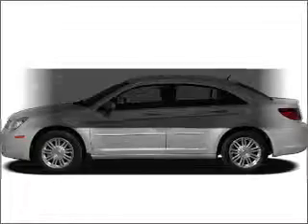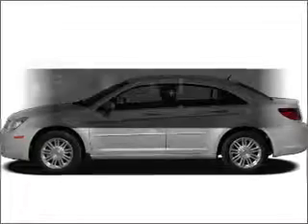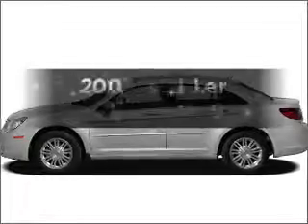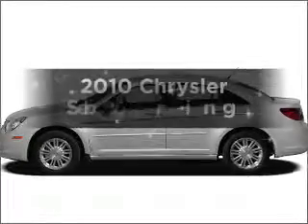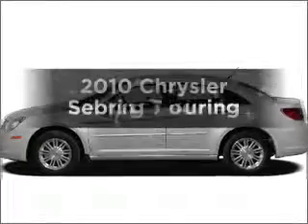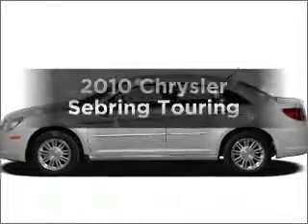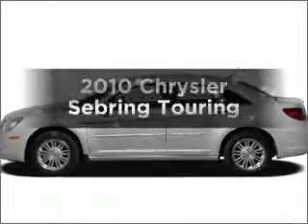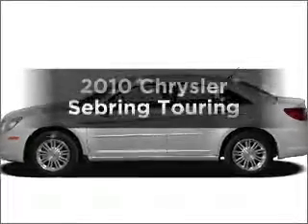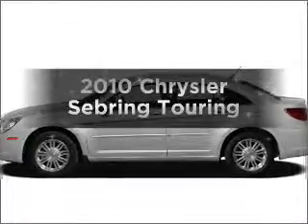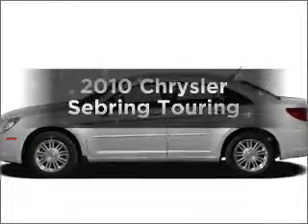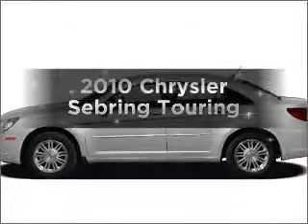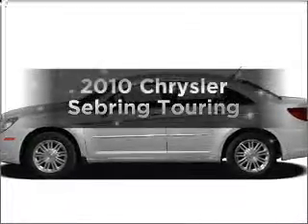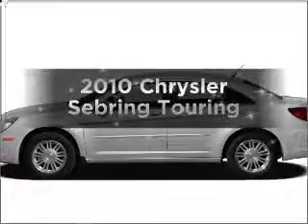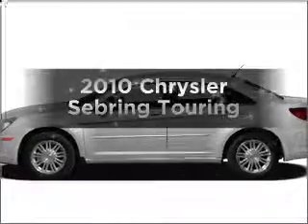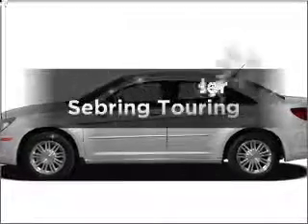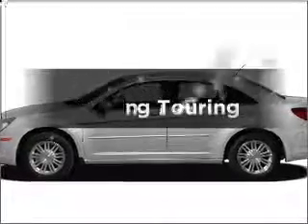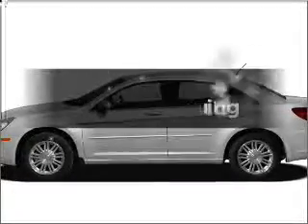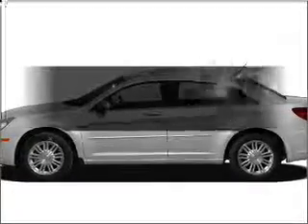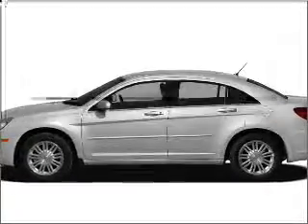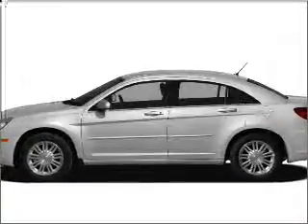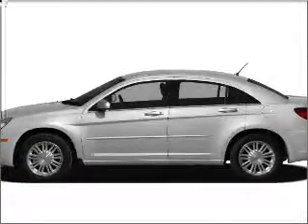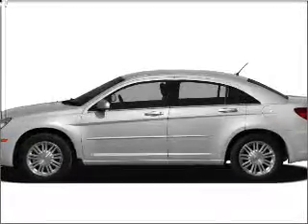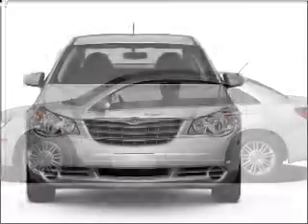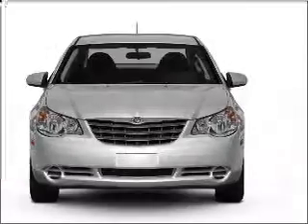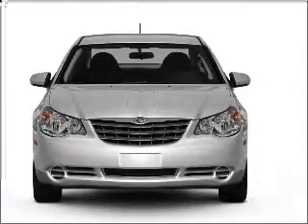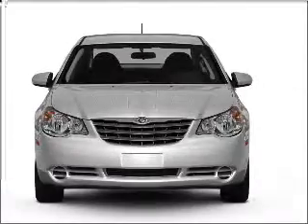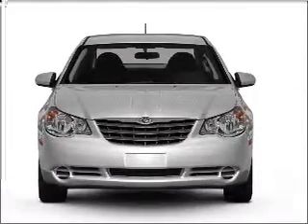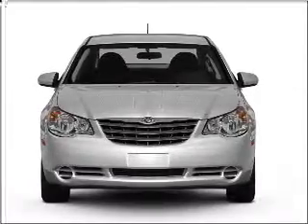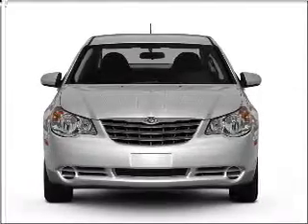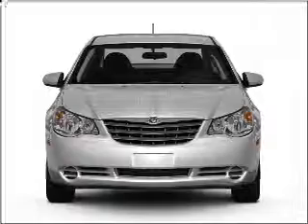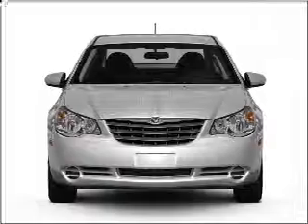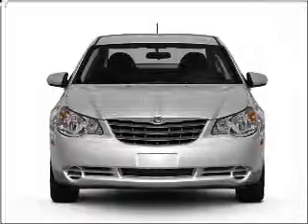Introducing the 2010 Chrysler Sebring. Everything you need under one roof with this great vehicle.